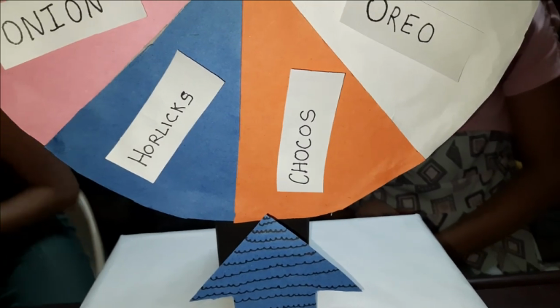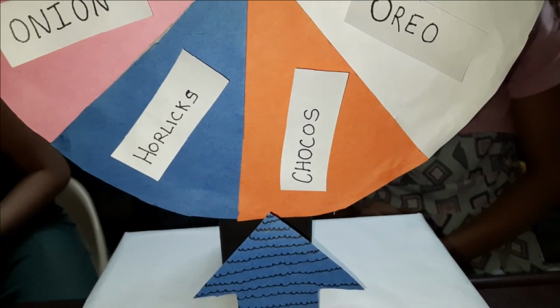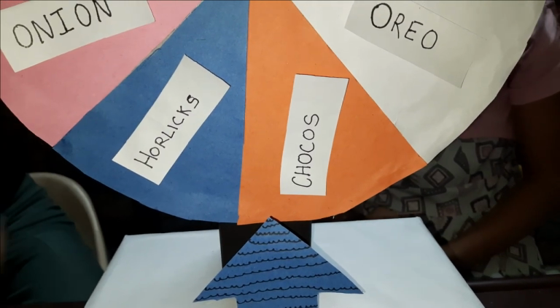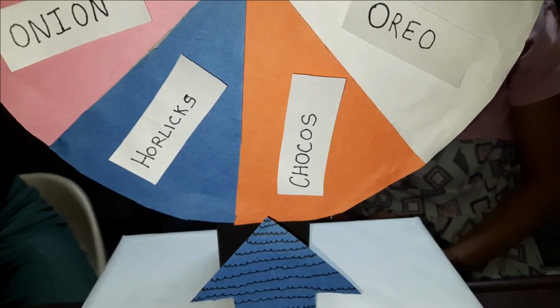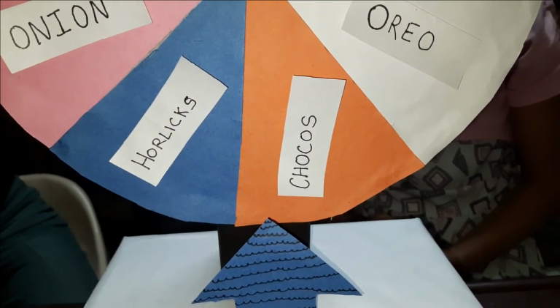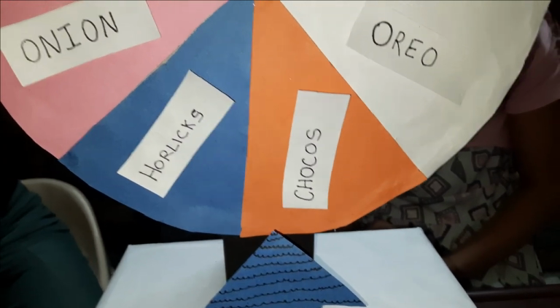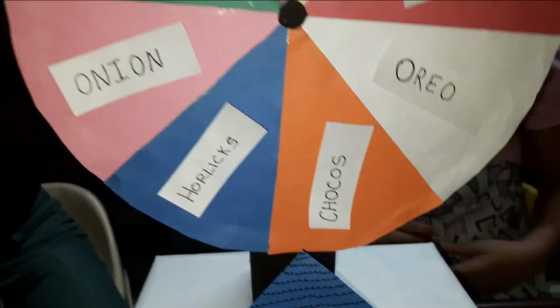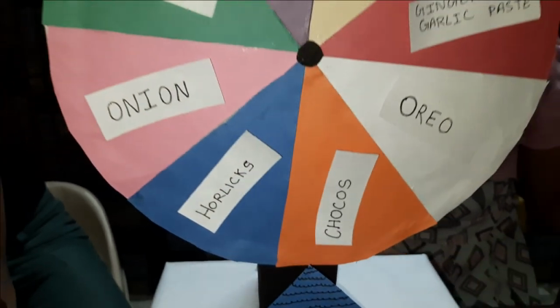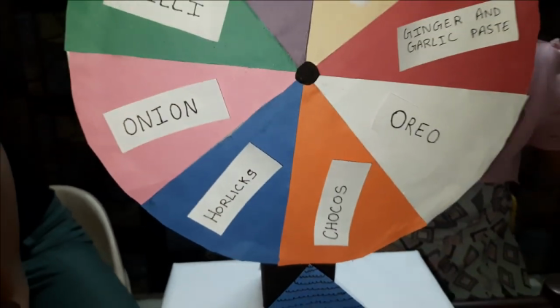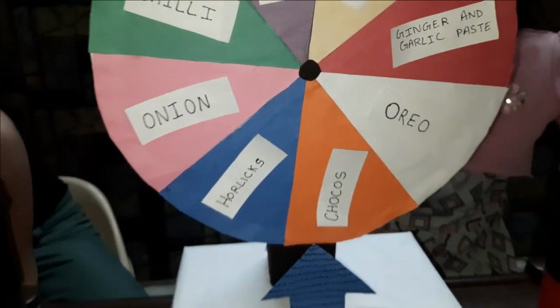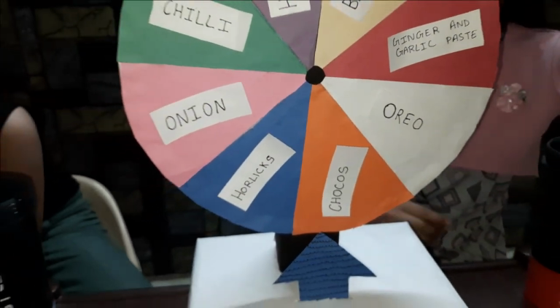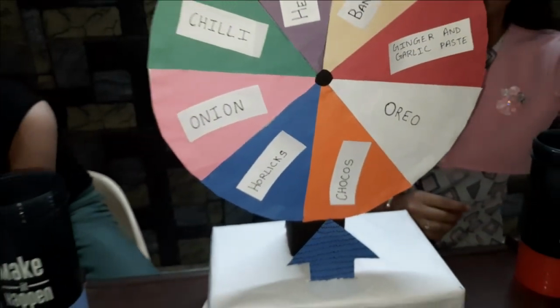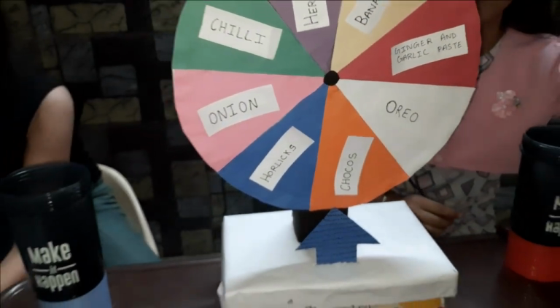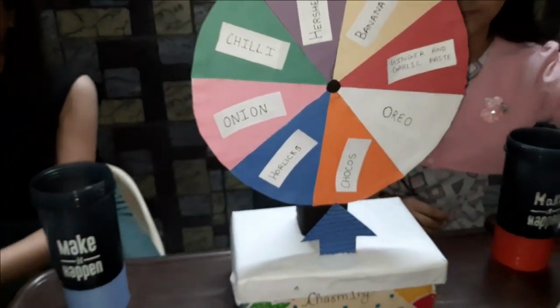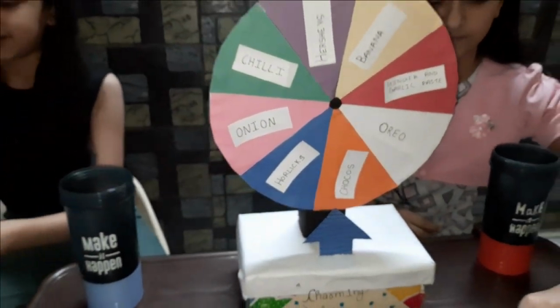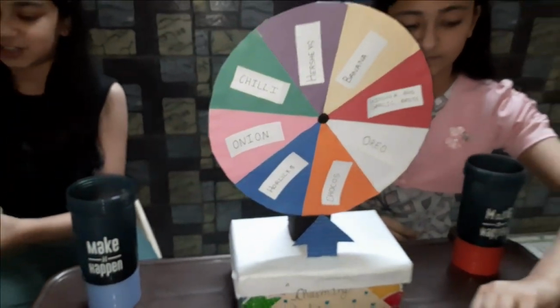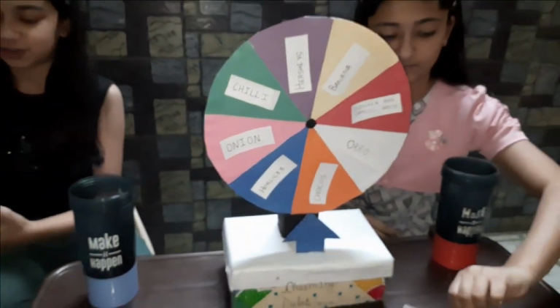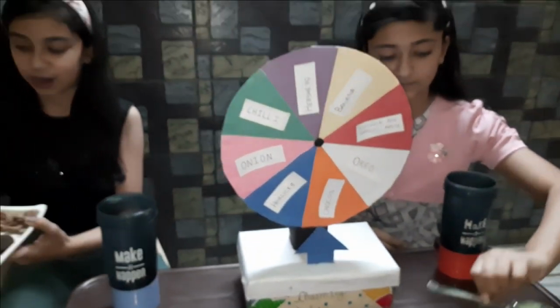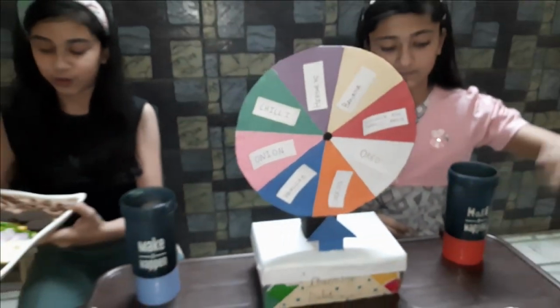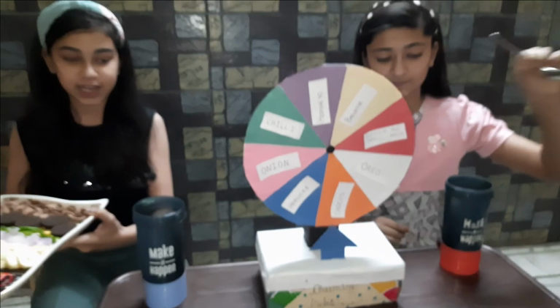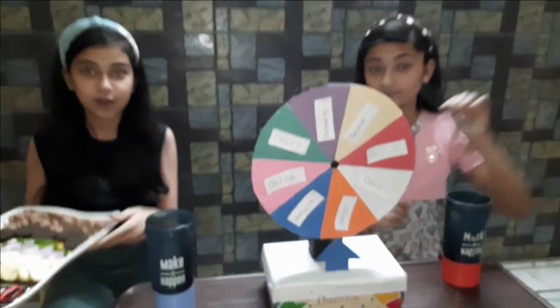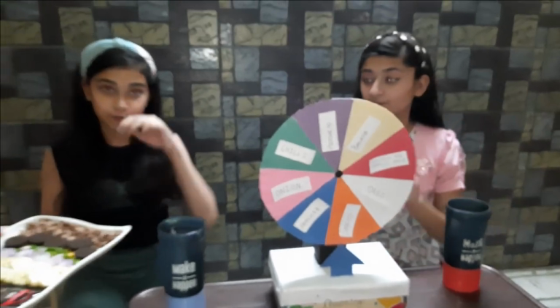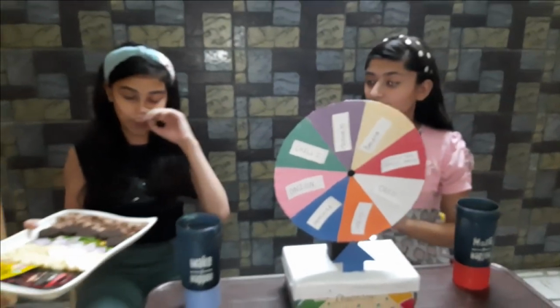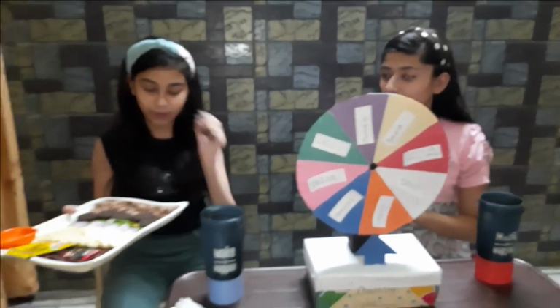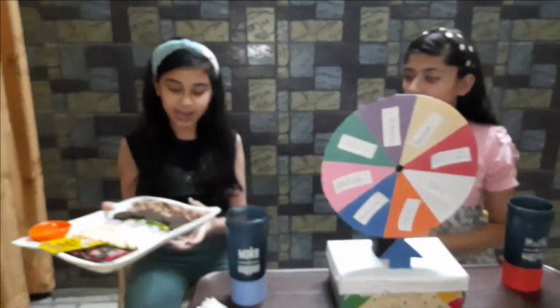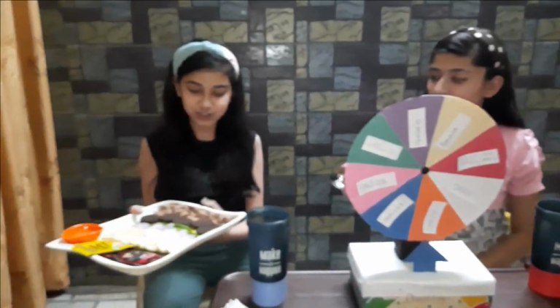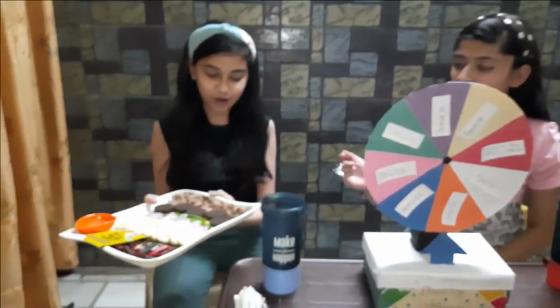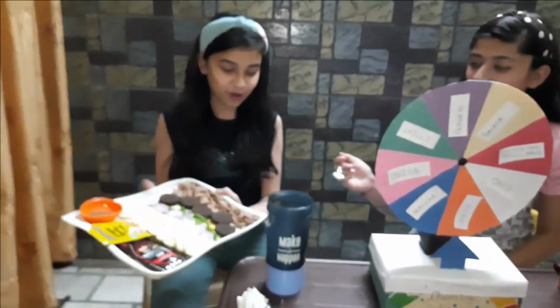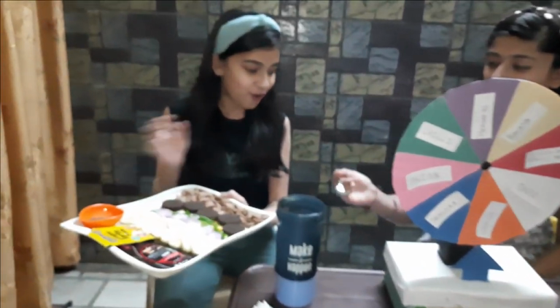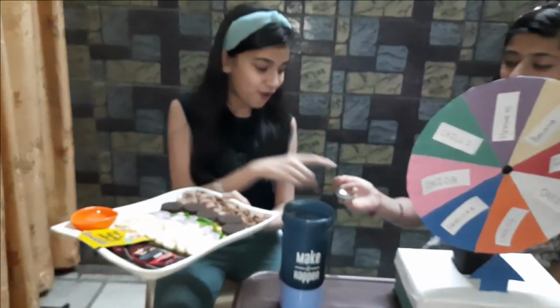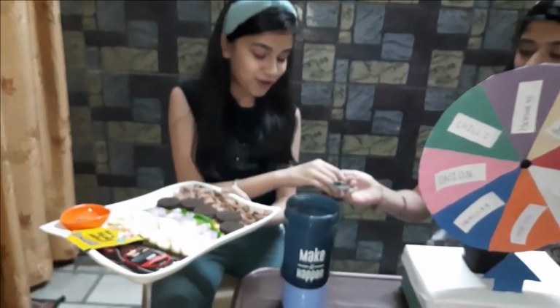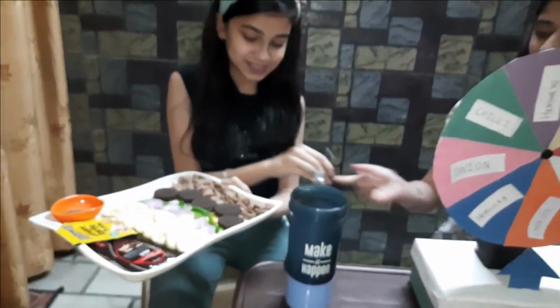Now I'm going to add Chocos to our smoothie. The first ingredient I will add is Chocos. Chocos!